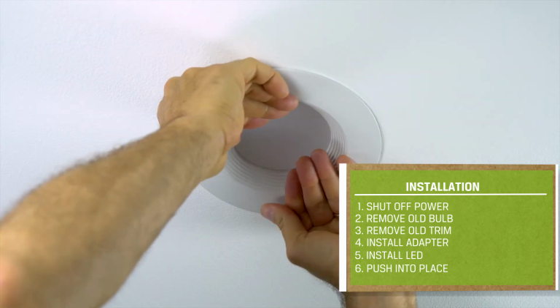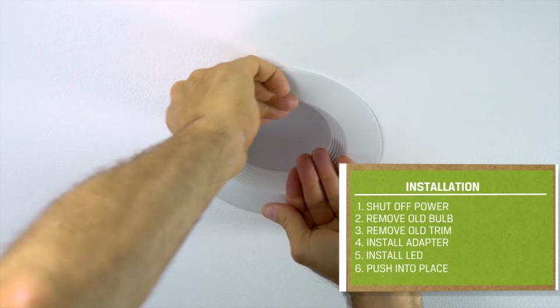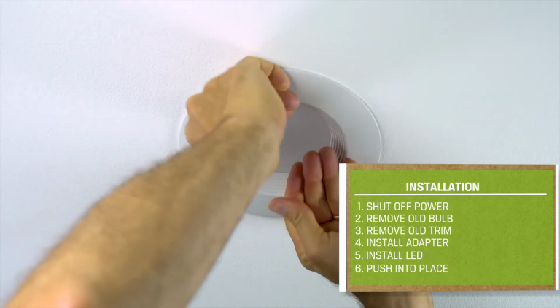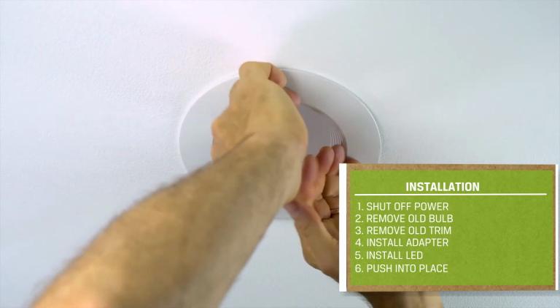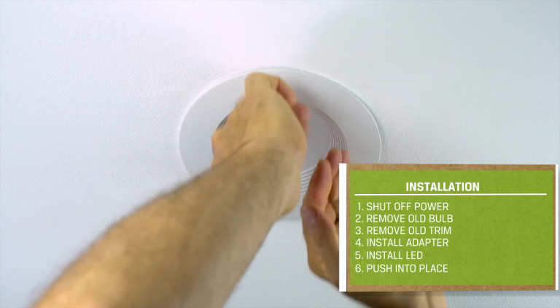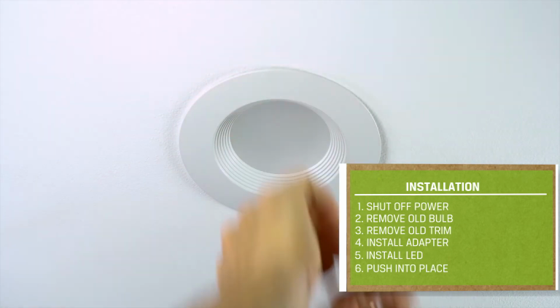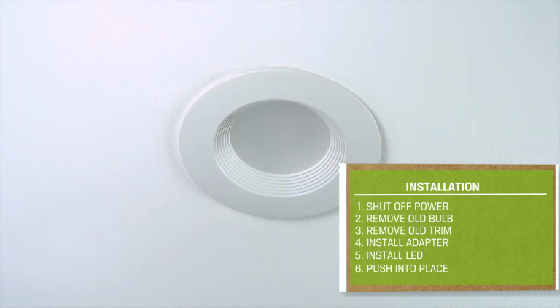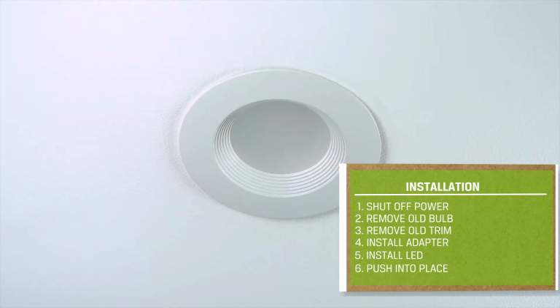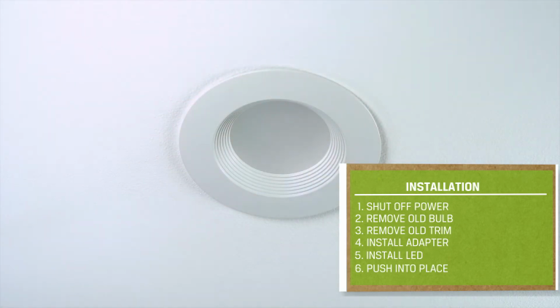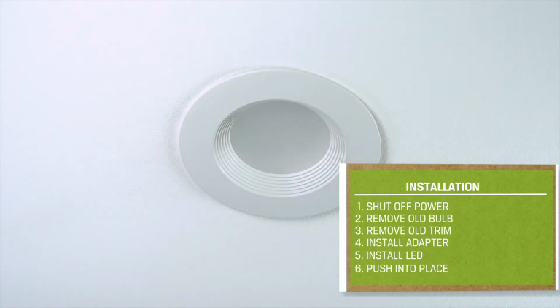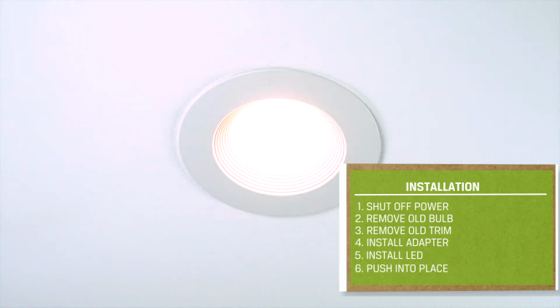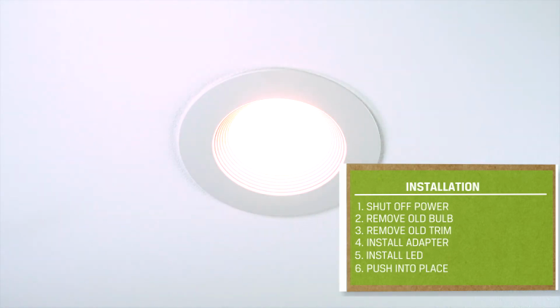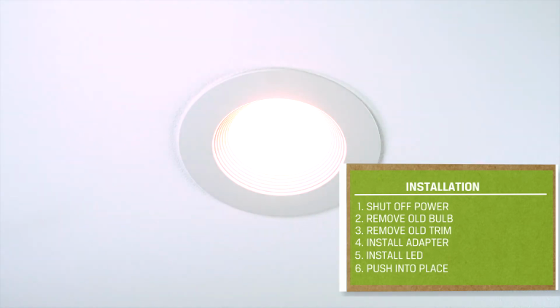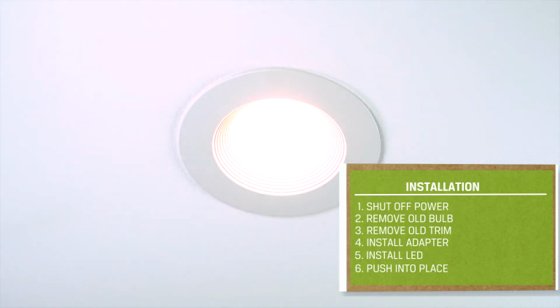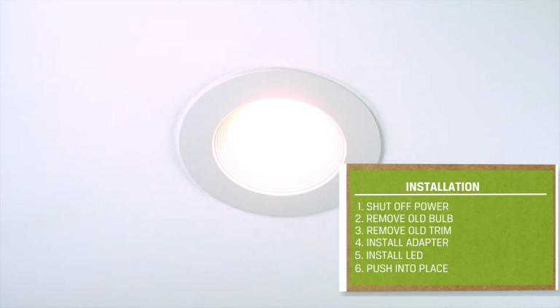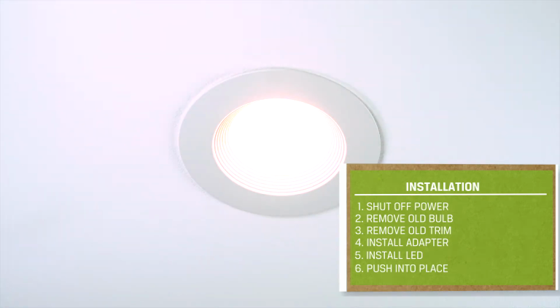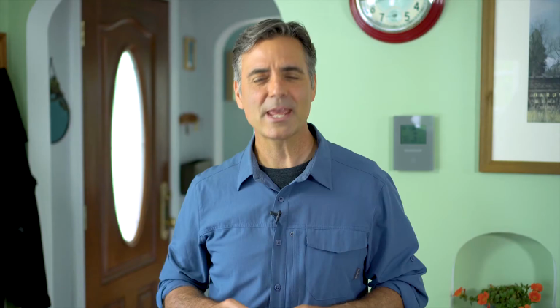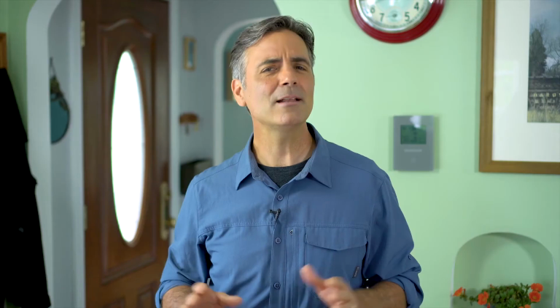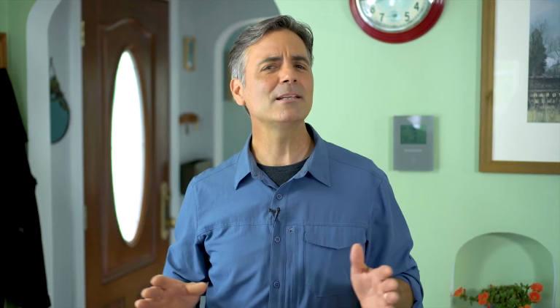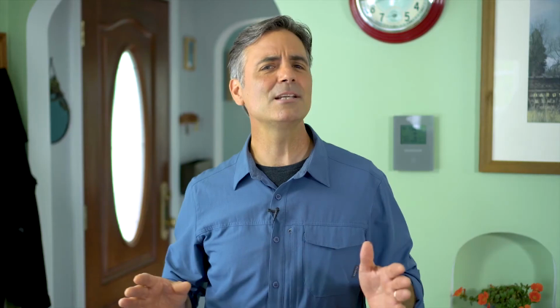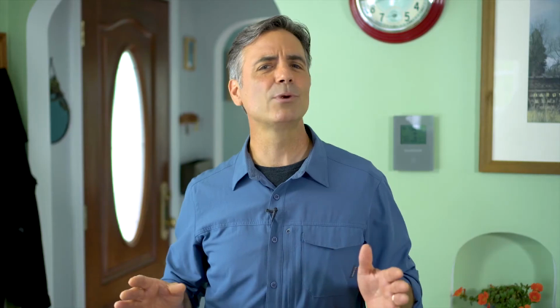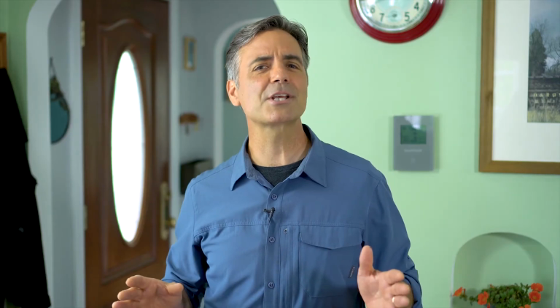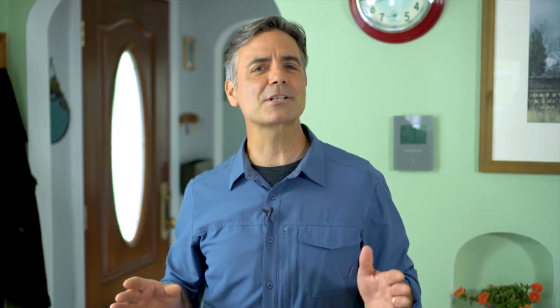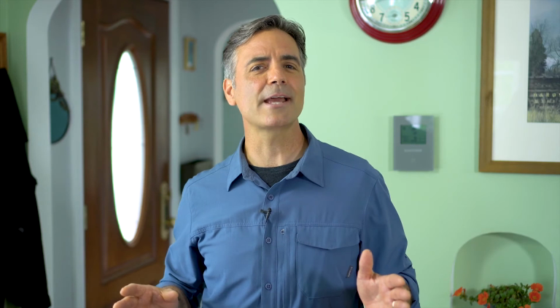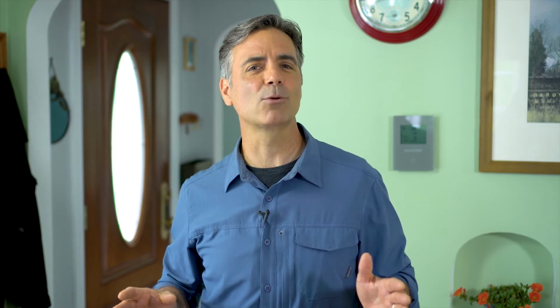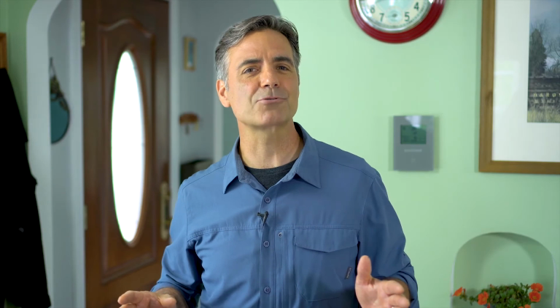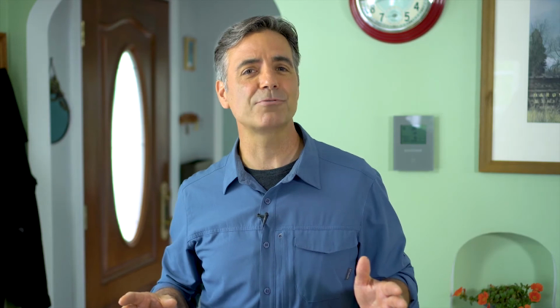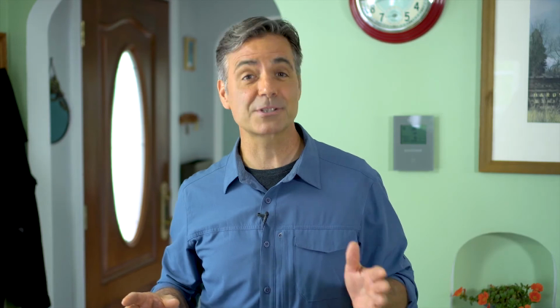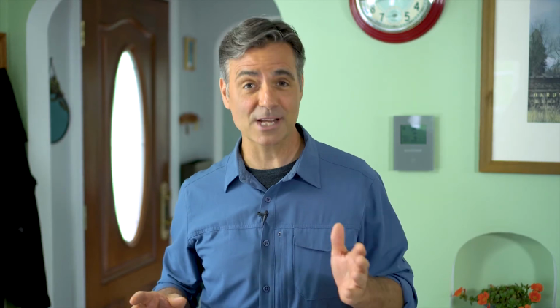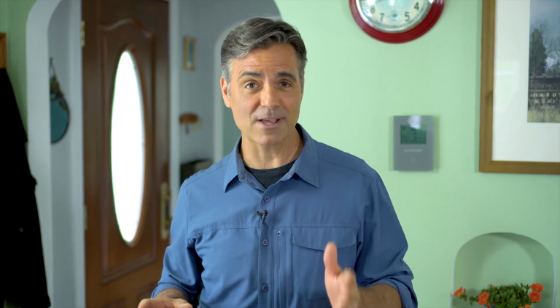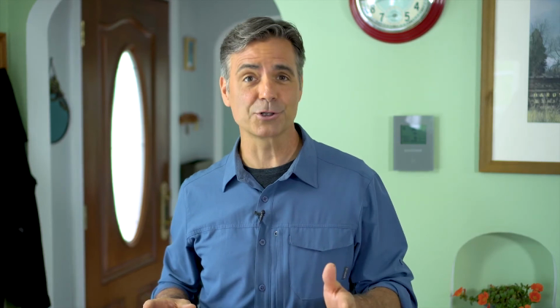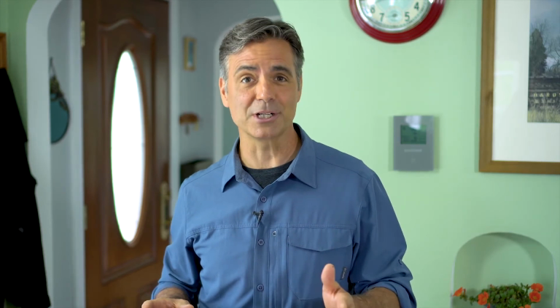Remember to turn the power back on when you're finished. LED recessed lighting retrofits save energy, making your home more comfortable and efficient.